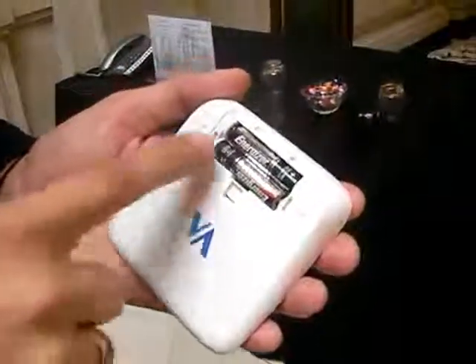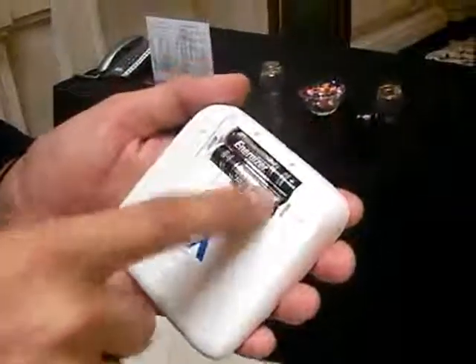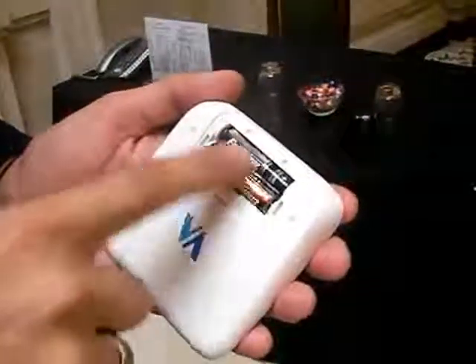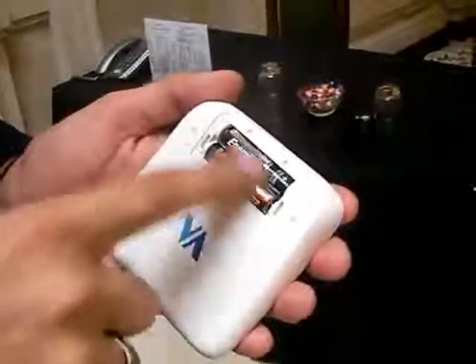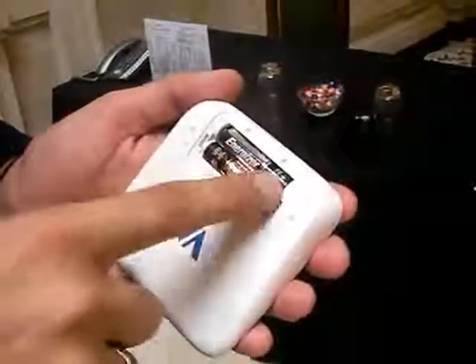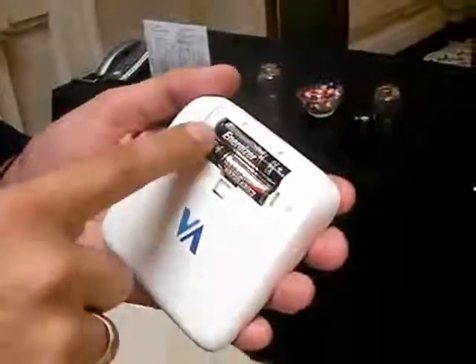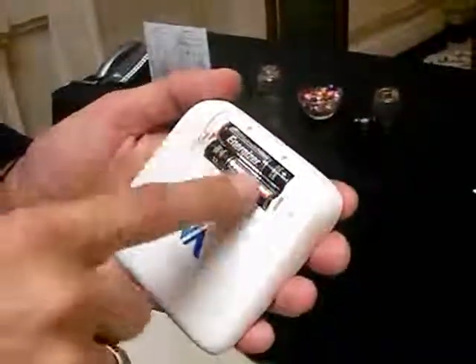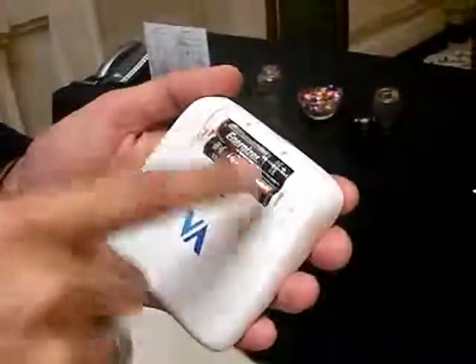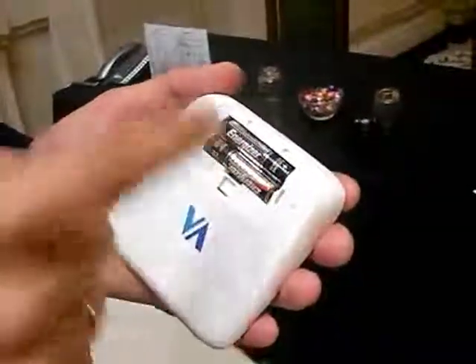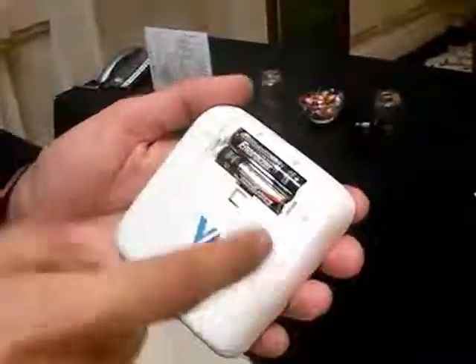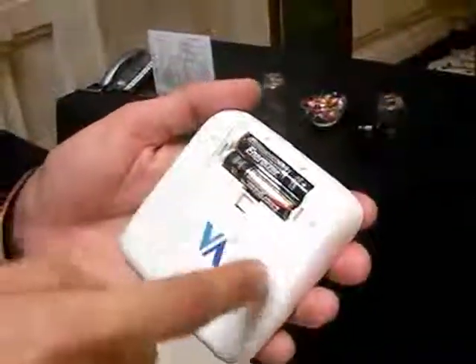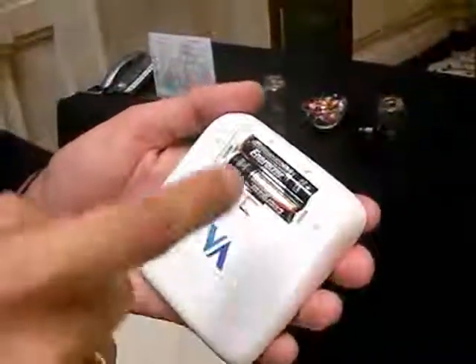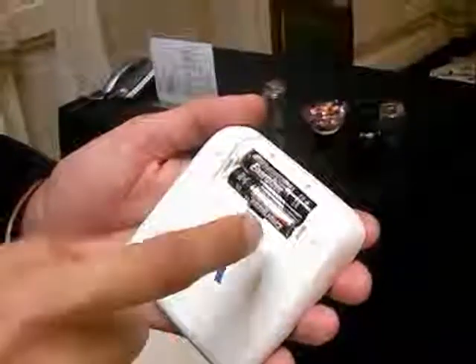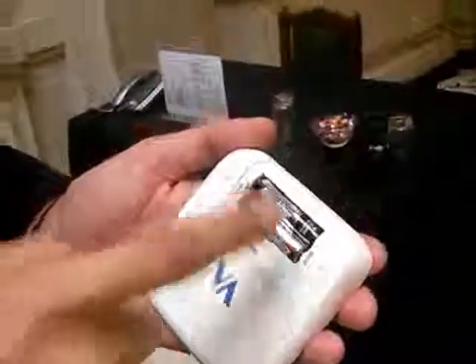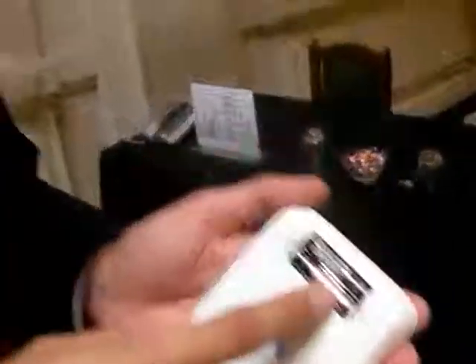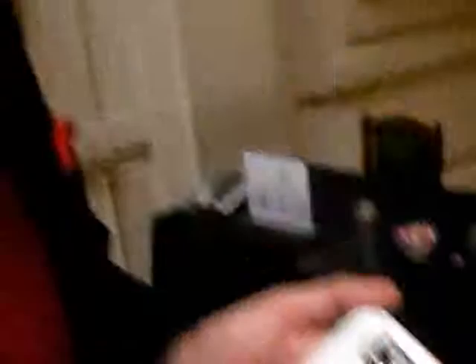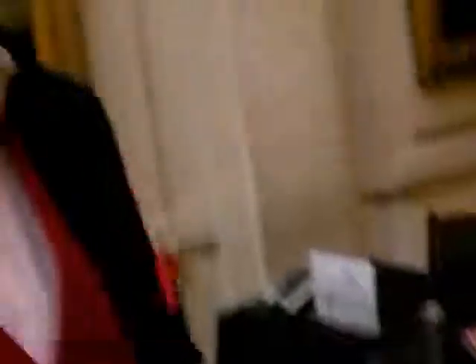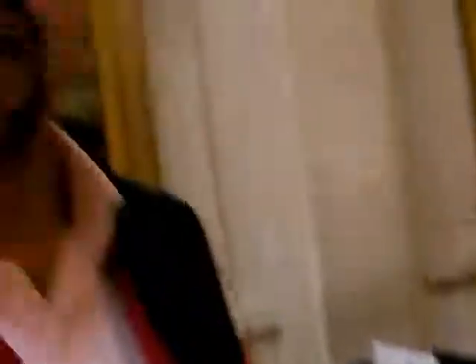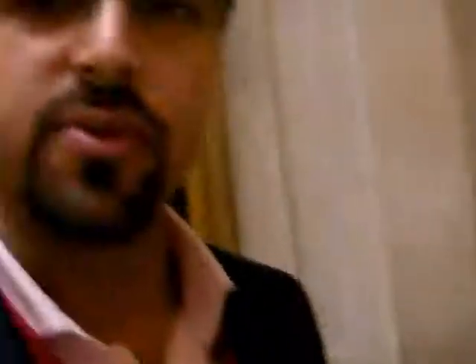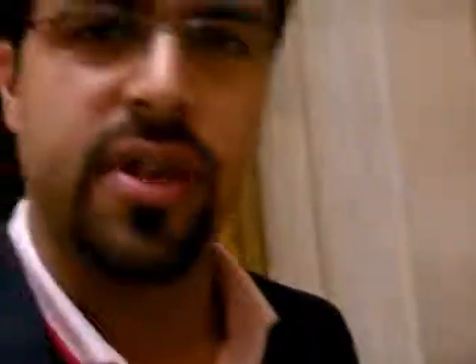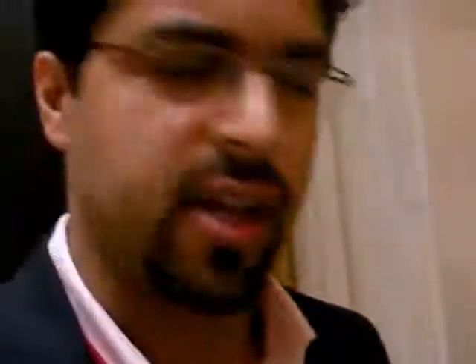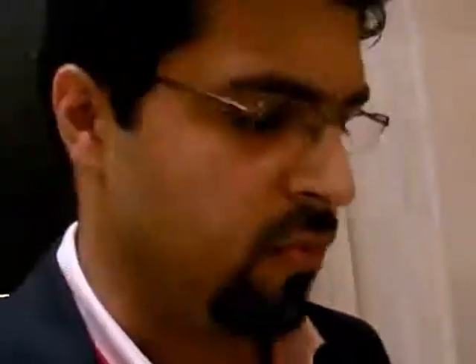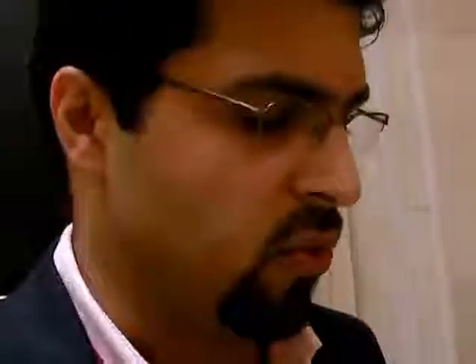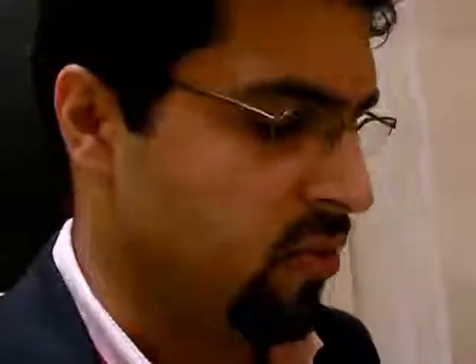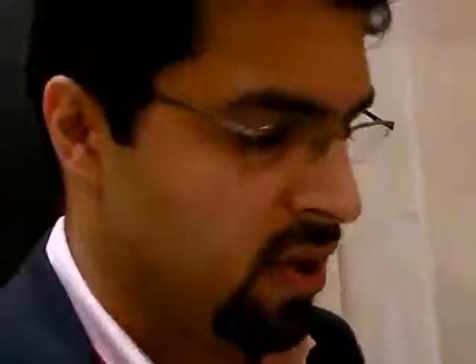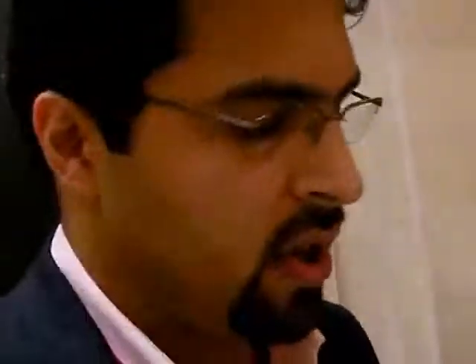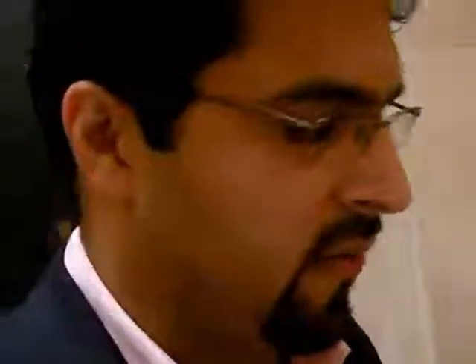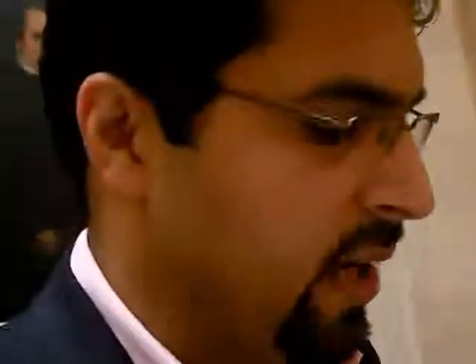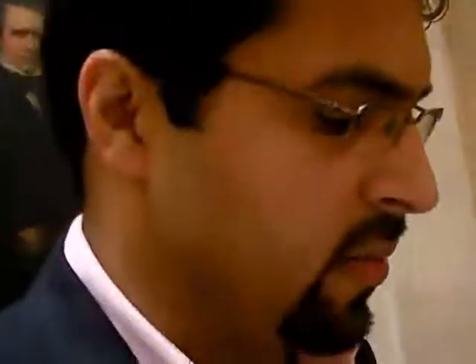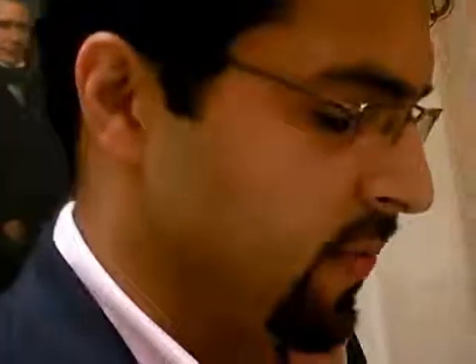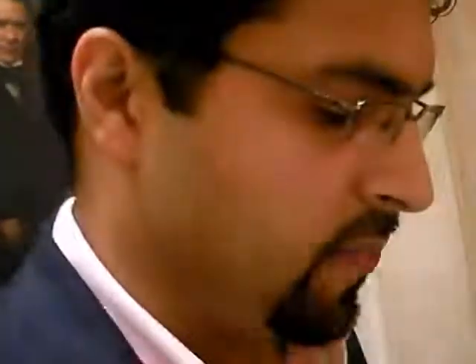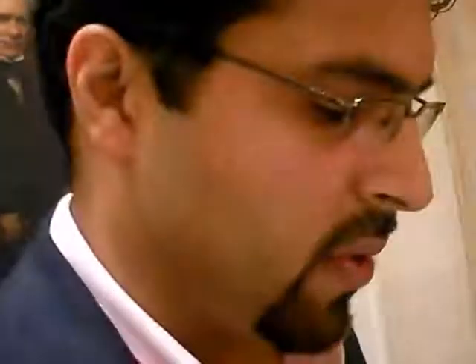So these are two AAAs. I don't quite know why they went for these and not AAs, which I think are more available.